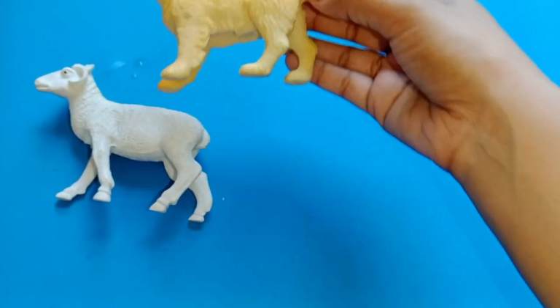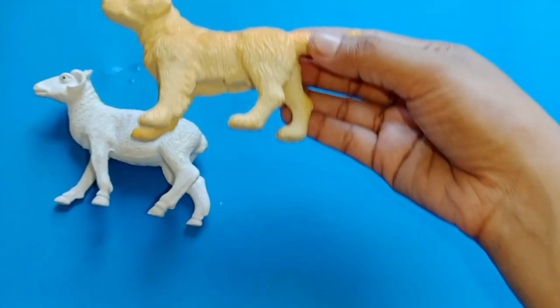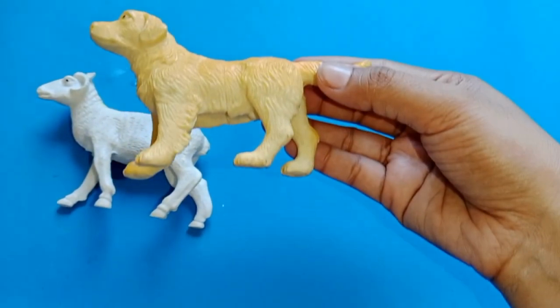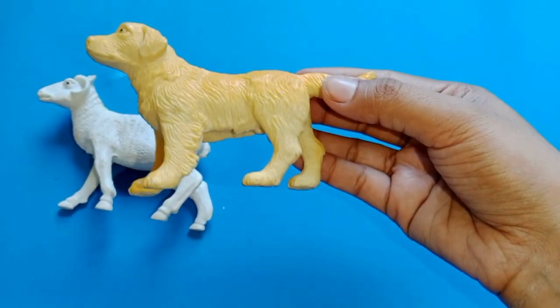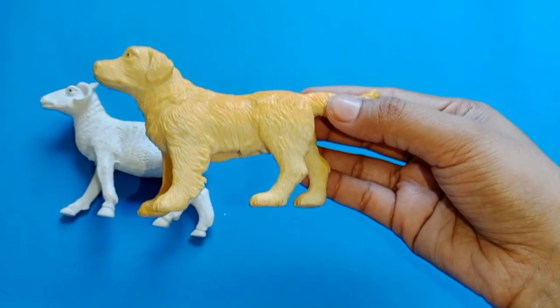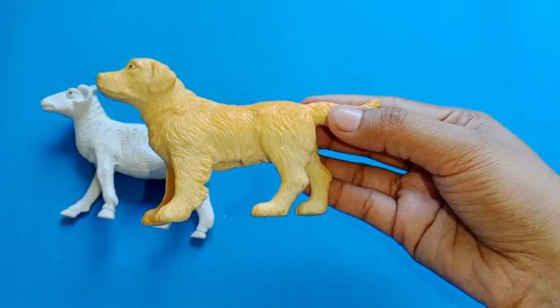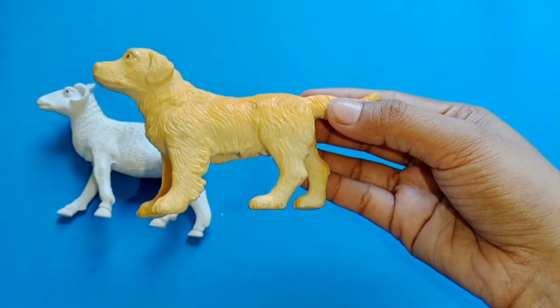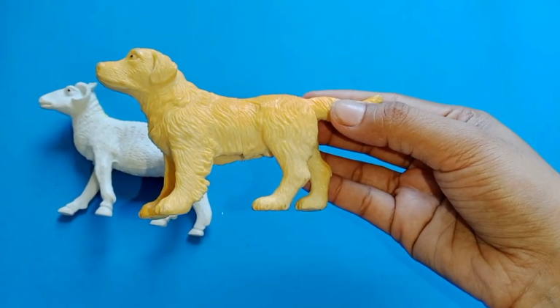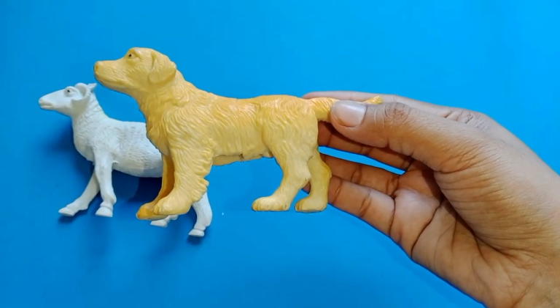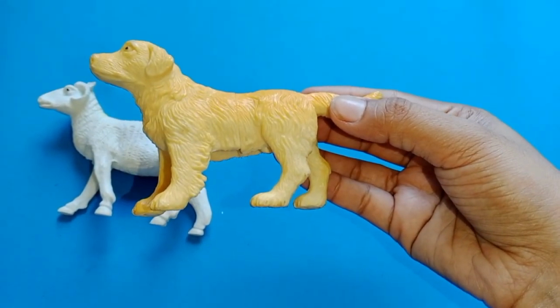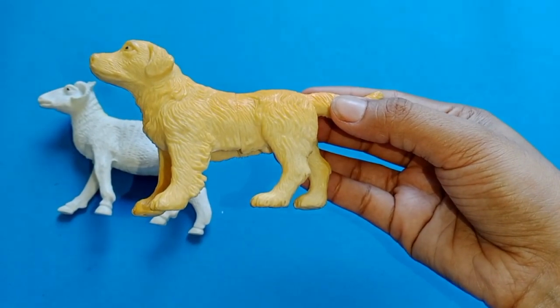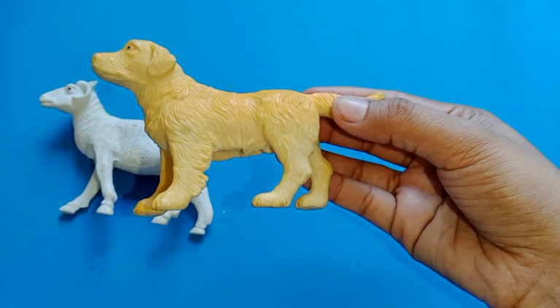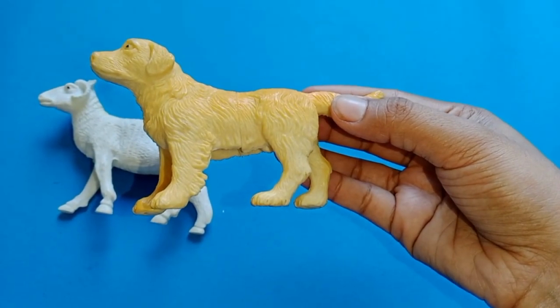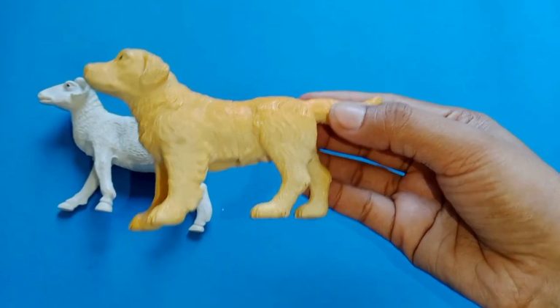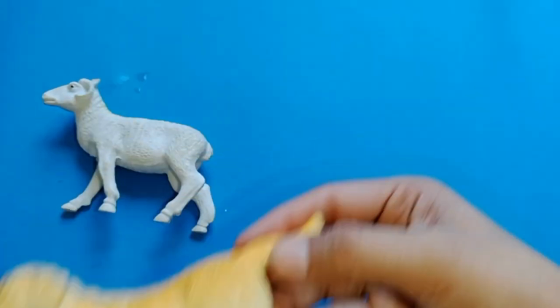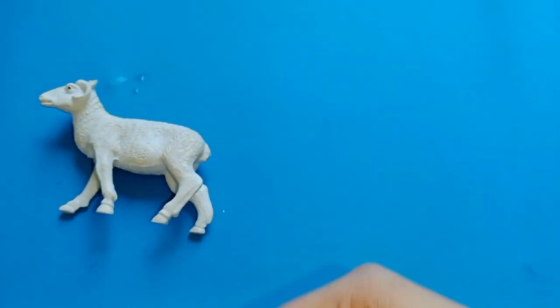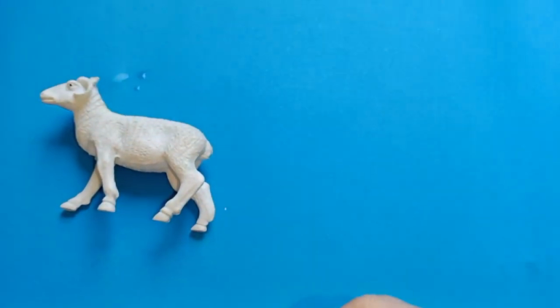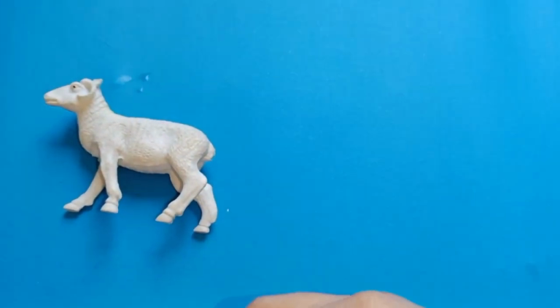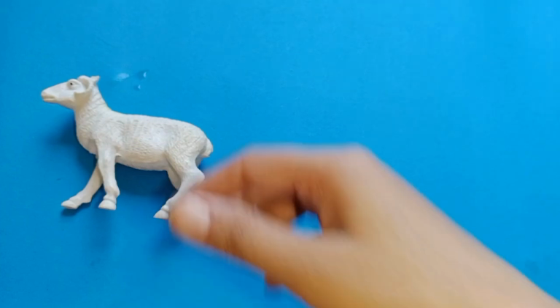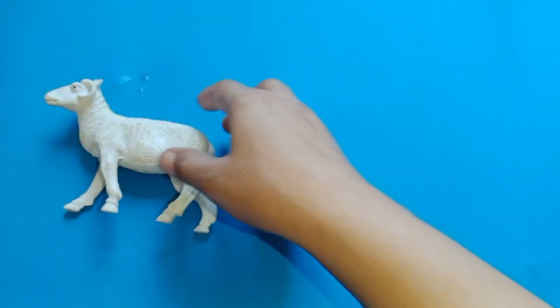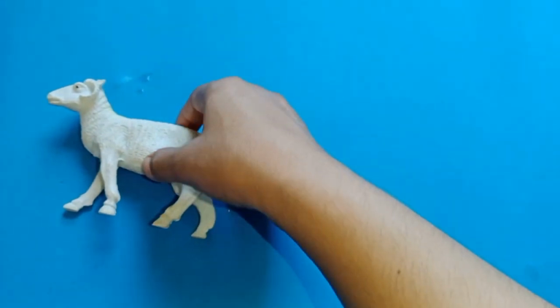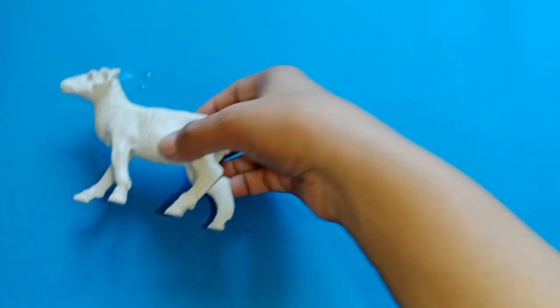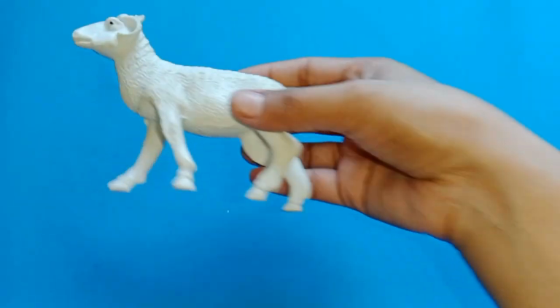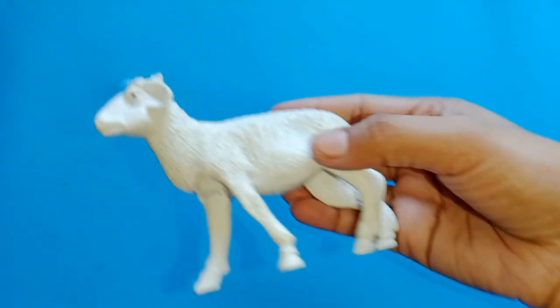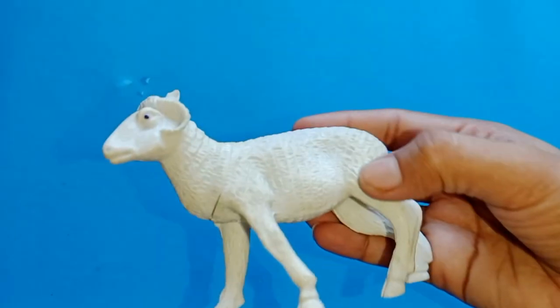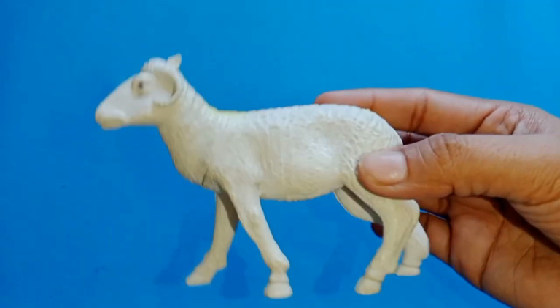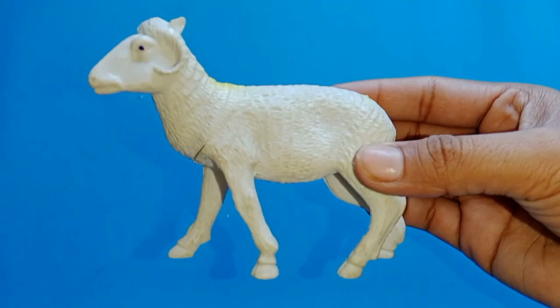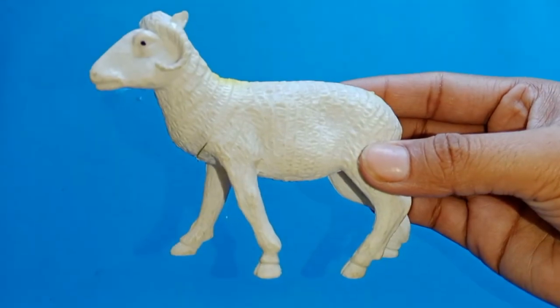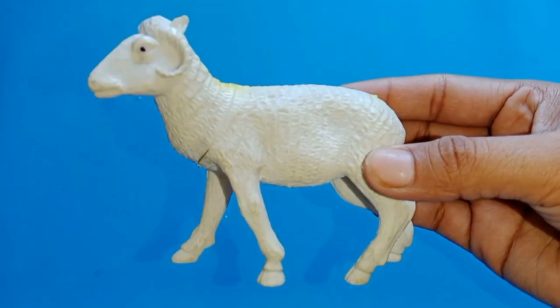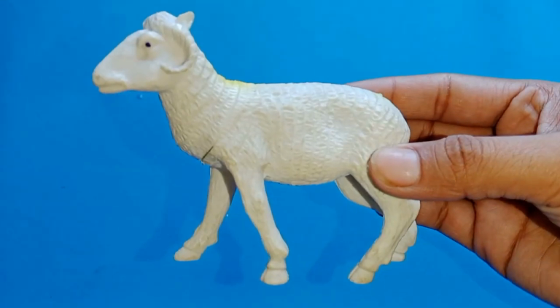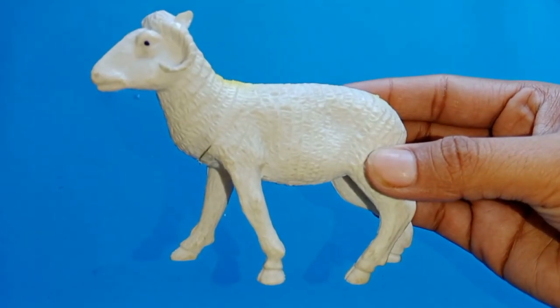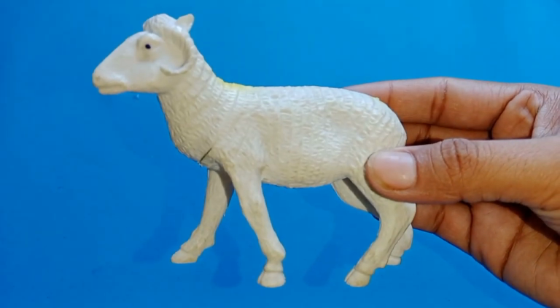Dog. This is a dog. Goat. This is a goat.